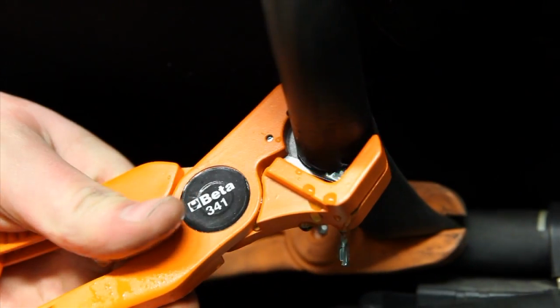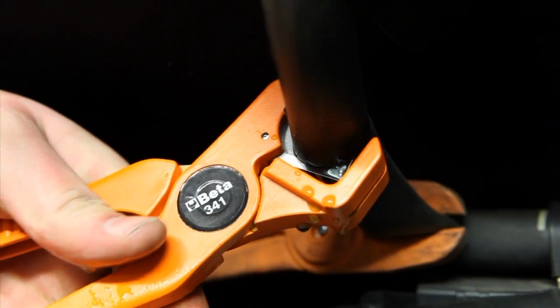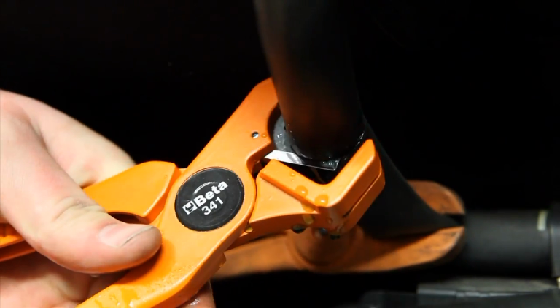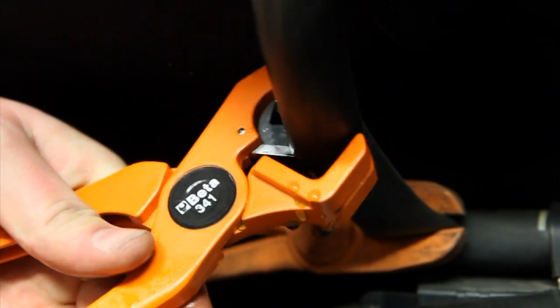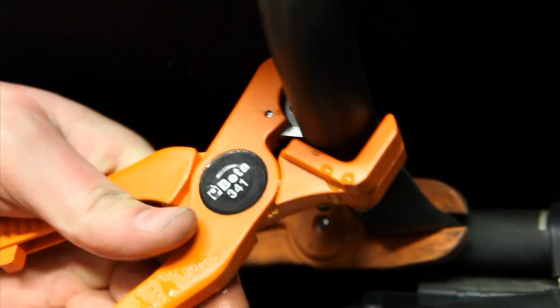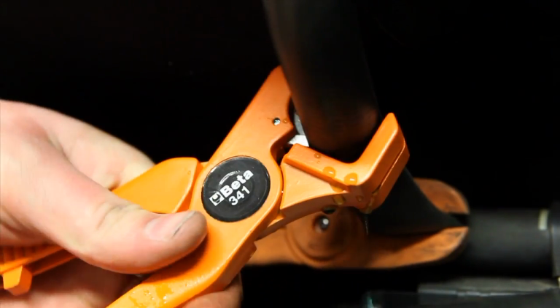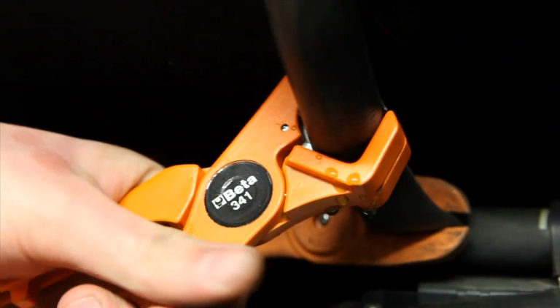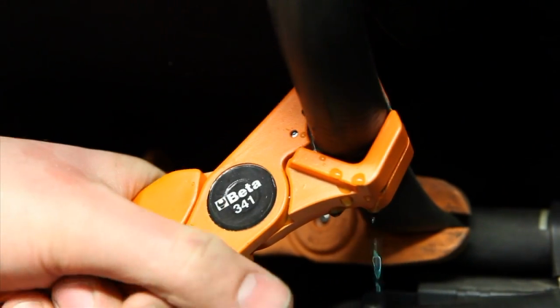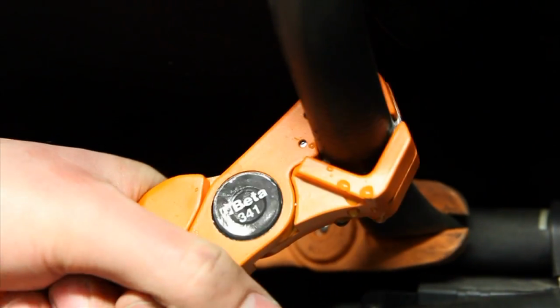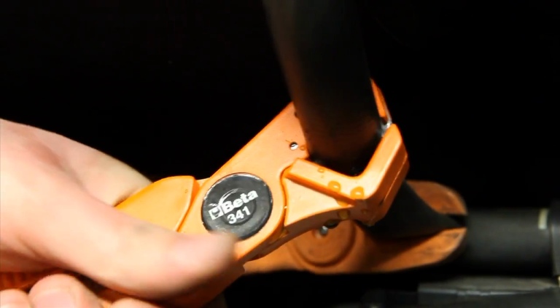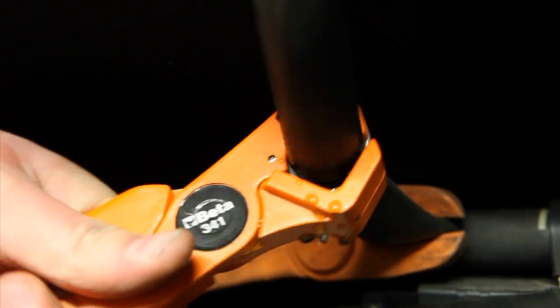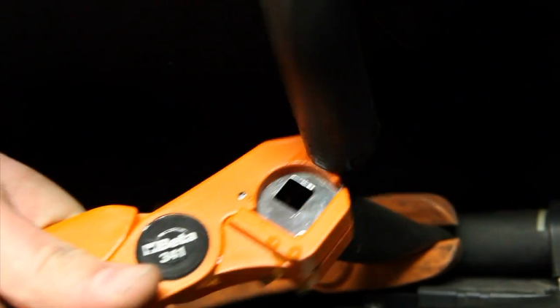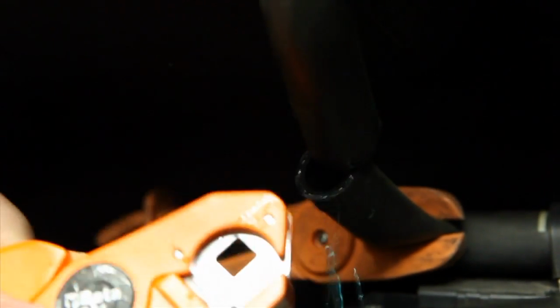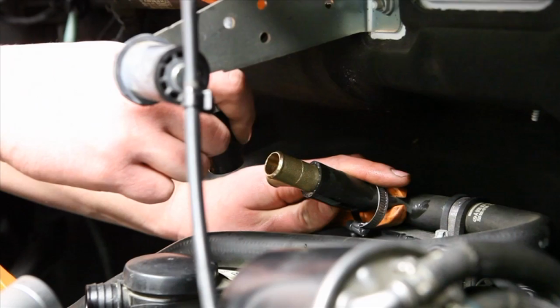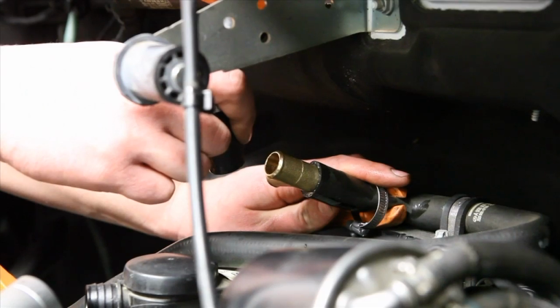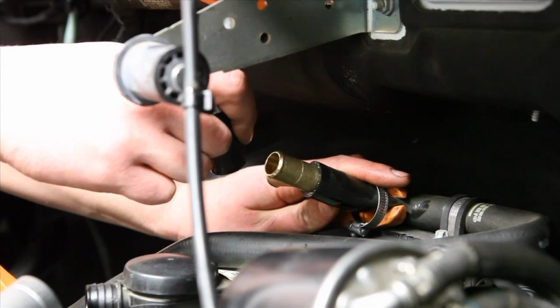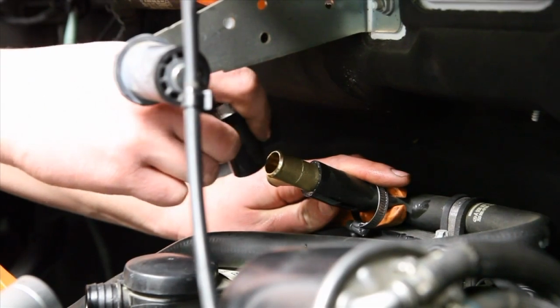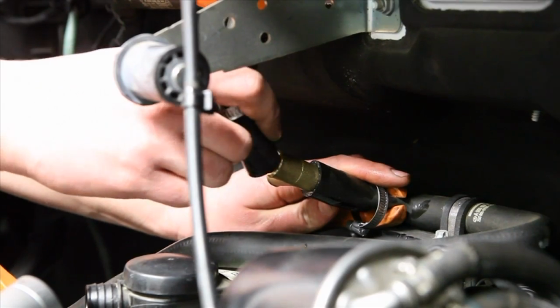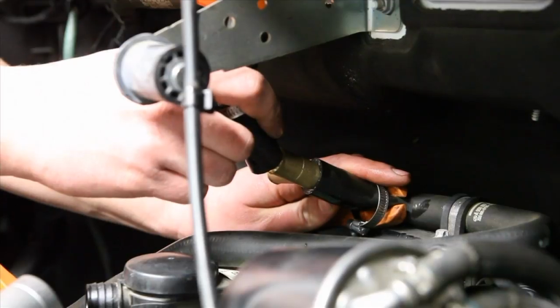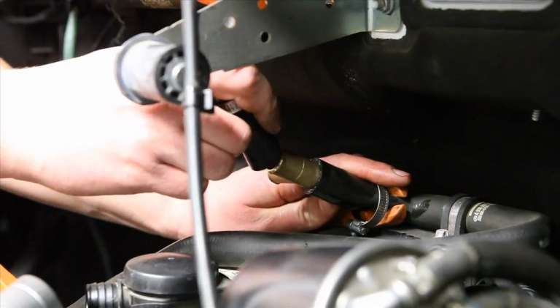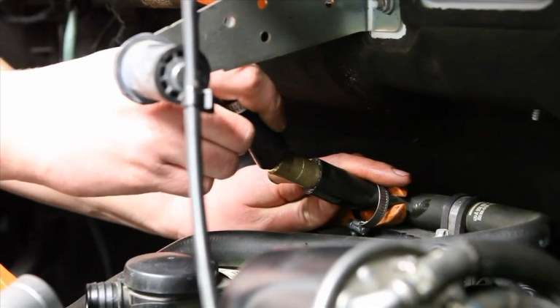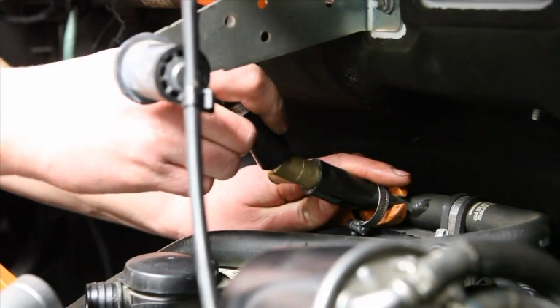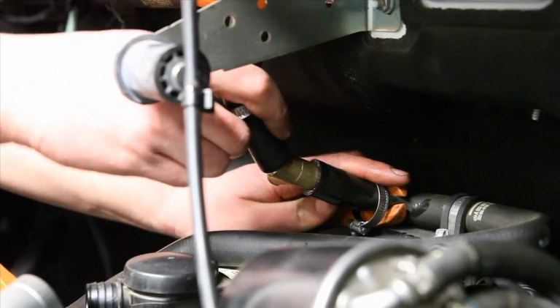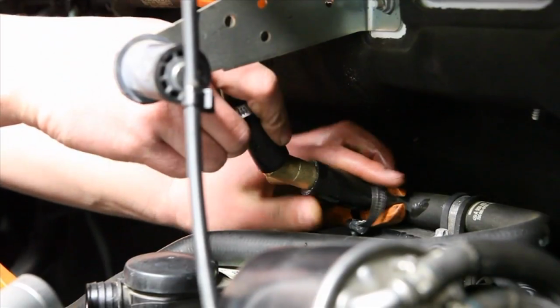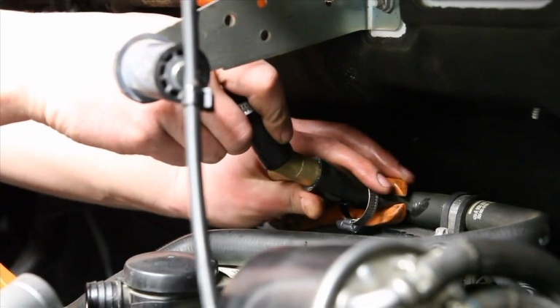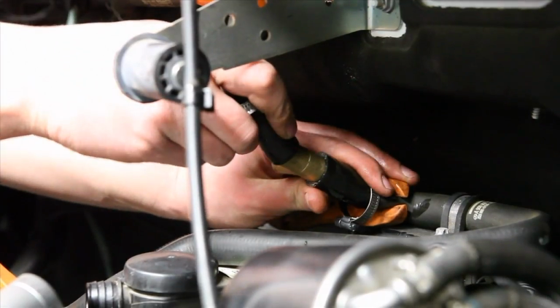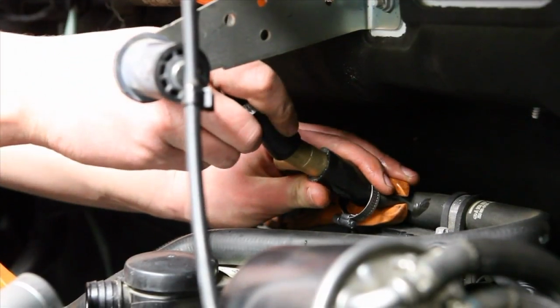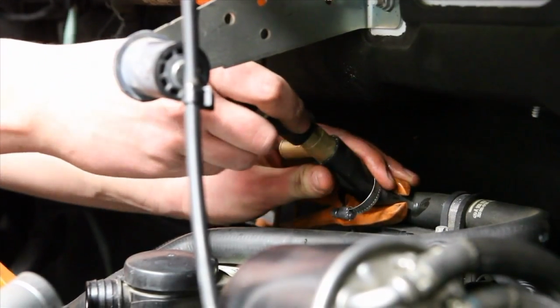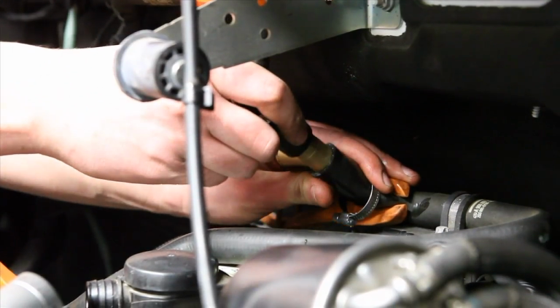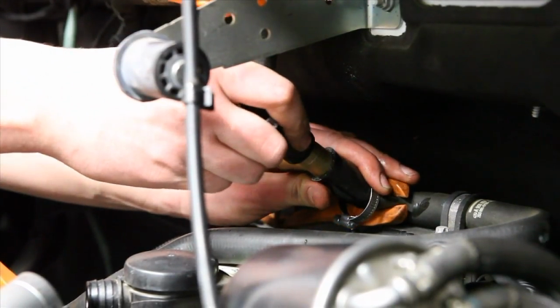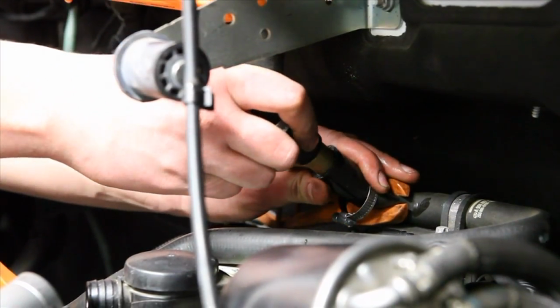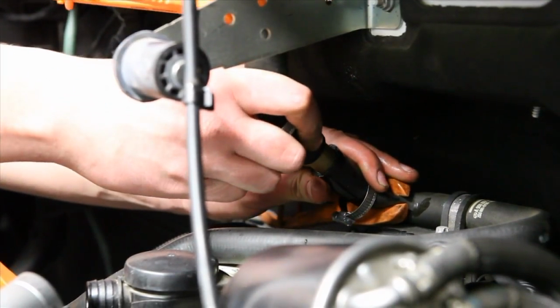In most cars, you should plug in parallel to the cooling system between the heater and the engine block.